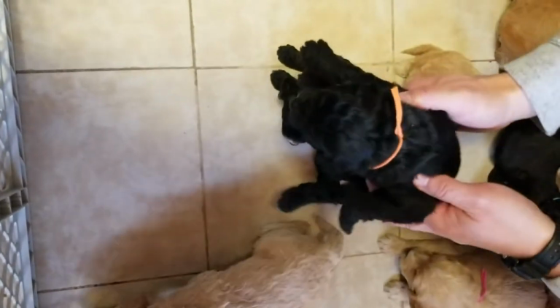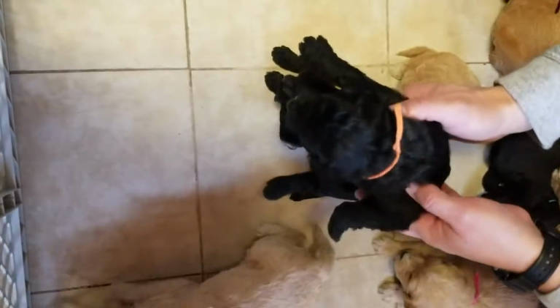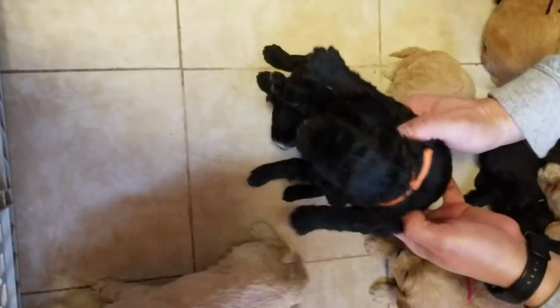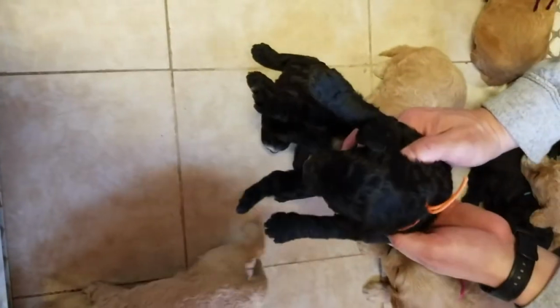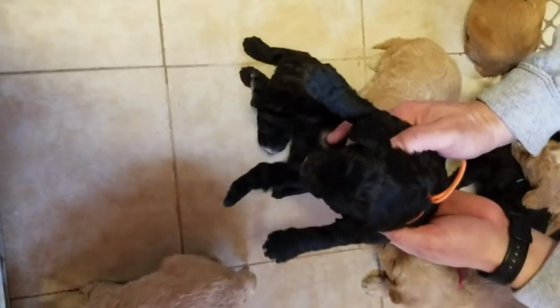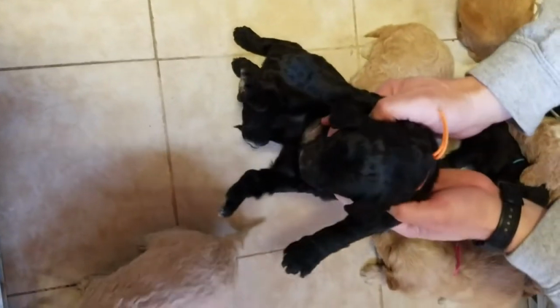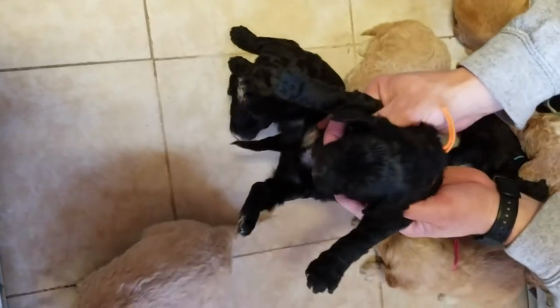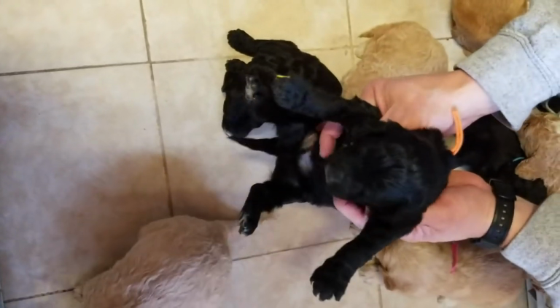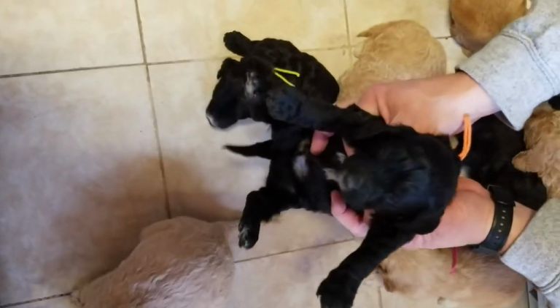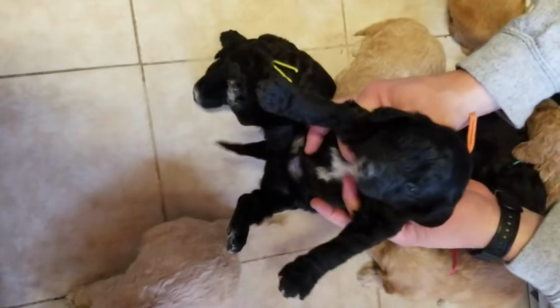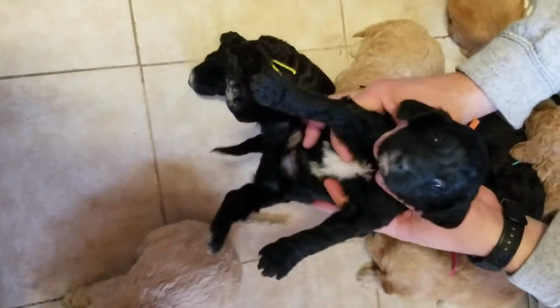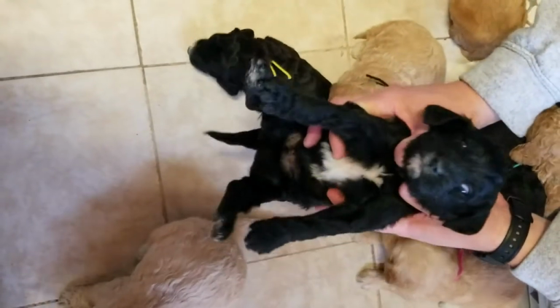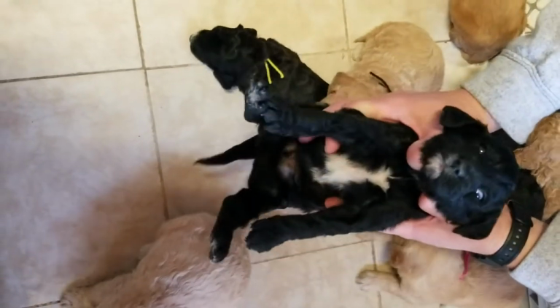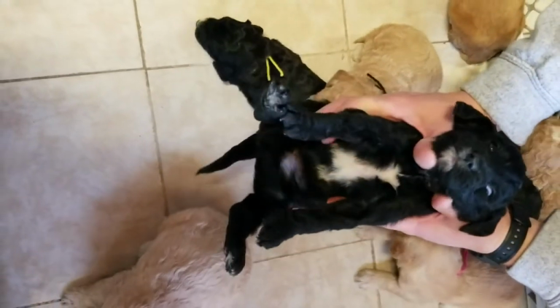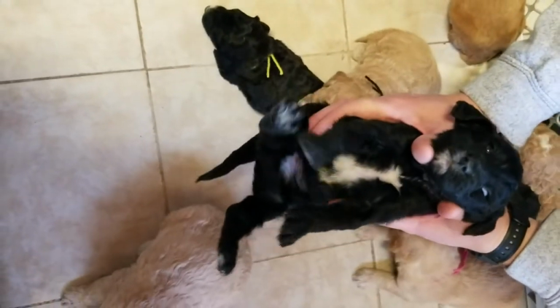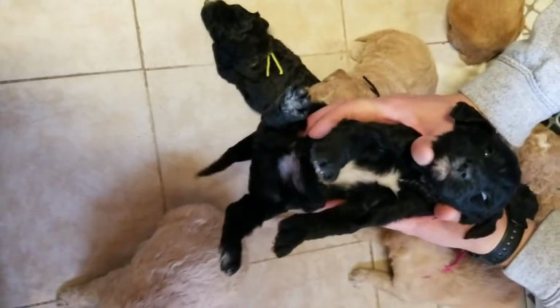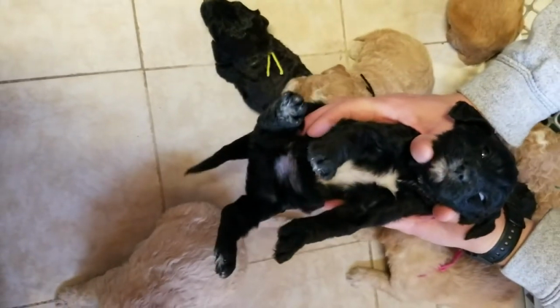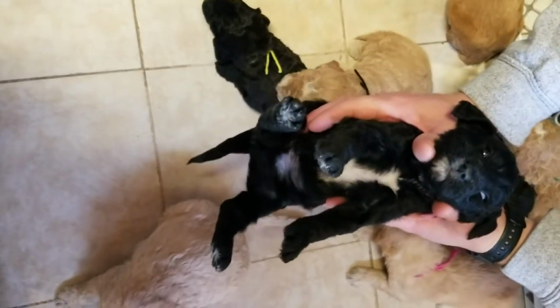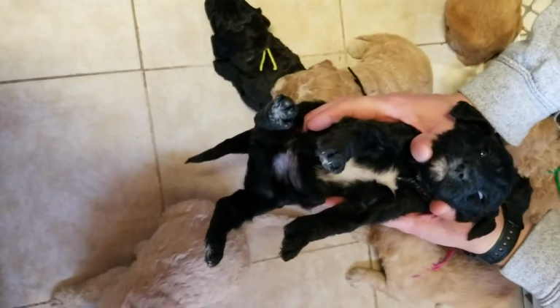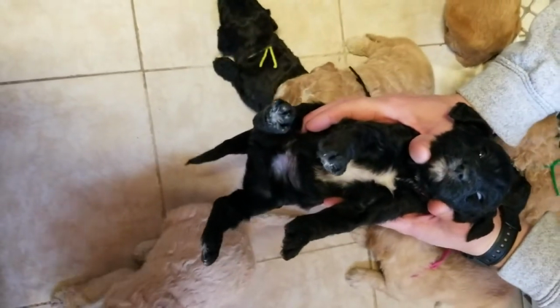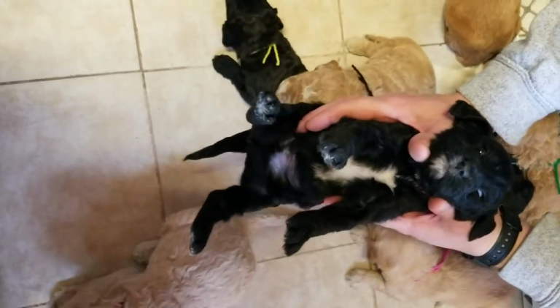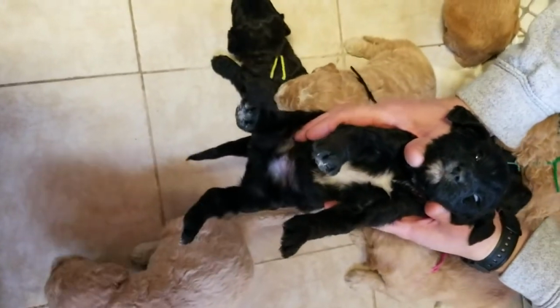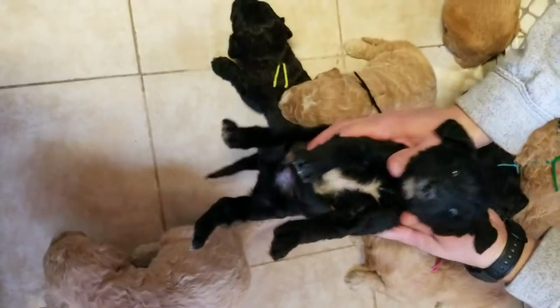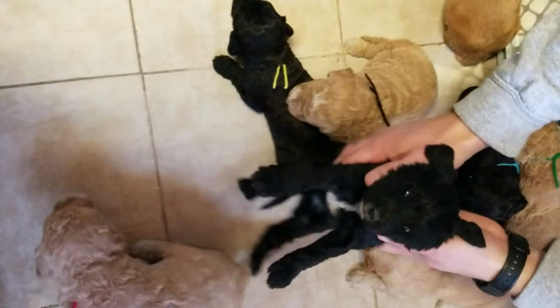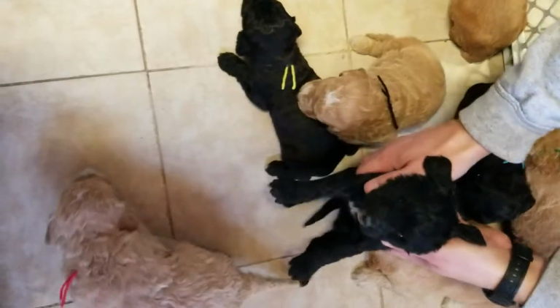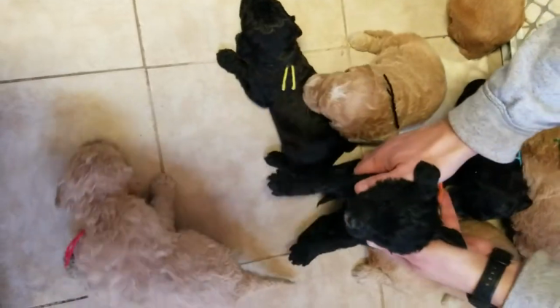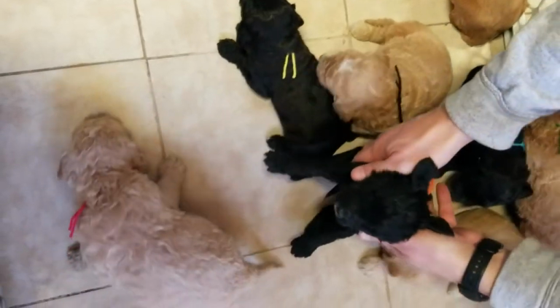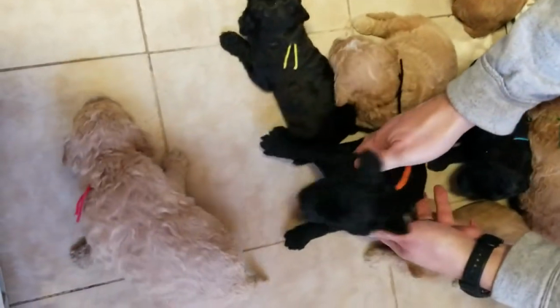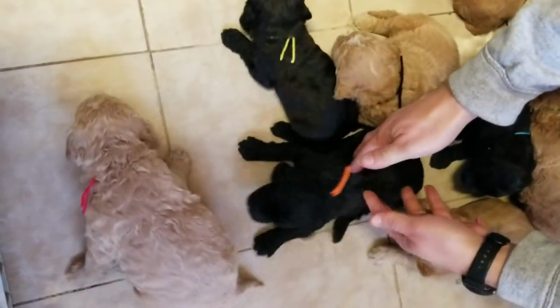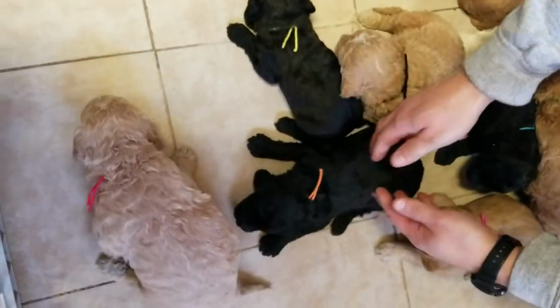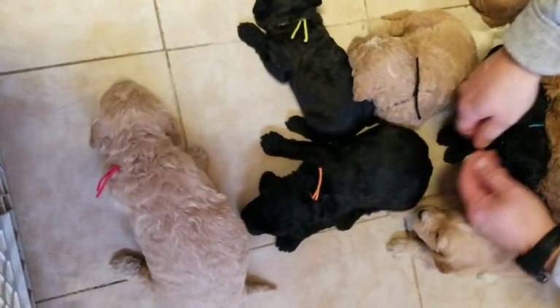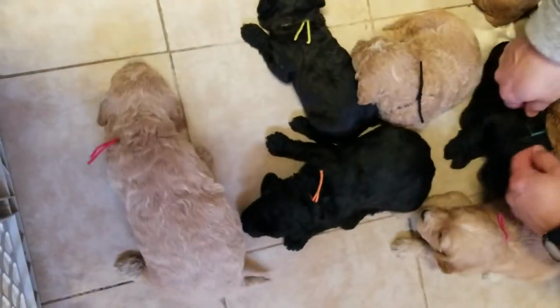This is the orange ribbon male. He has a lot of pretty markings.